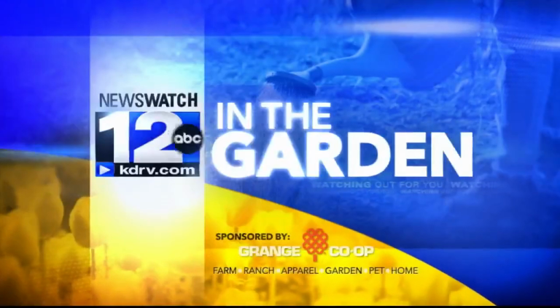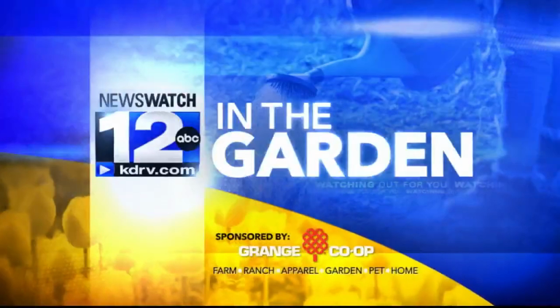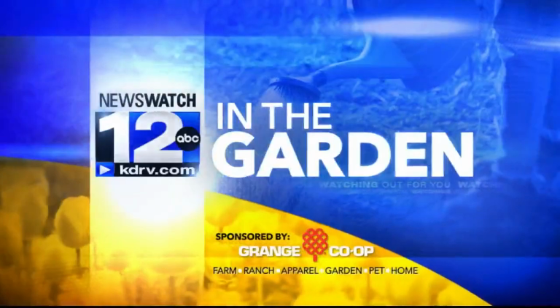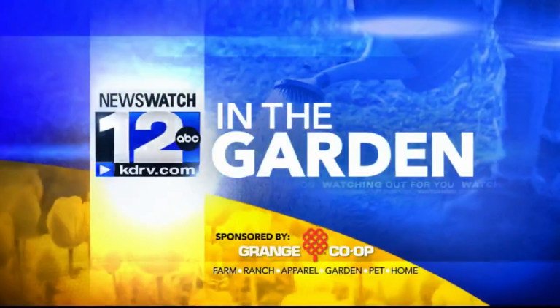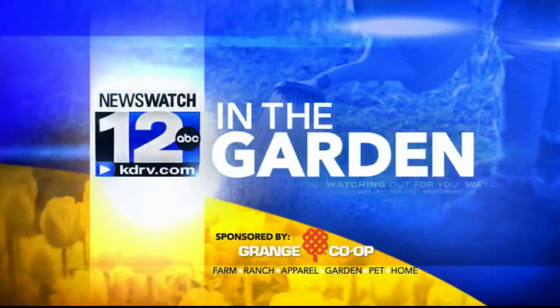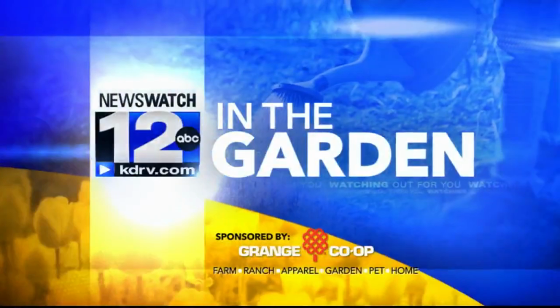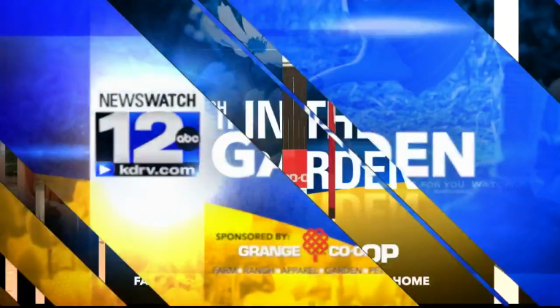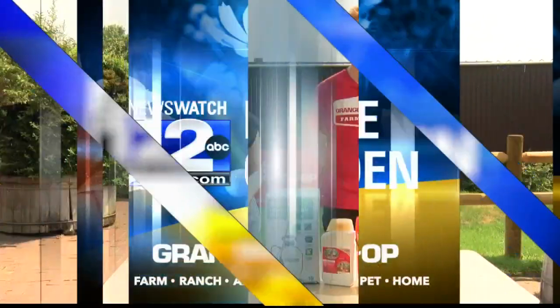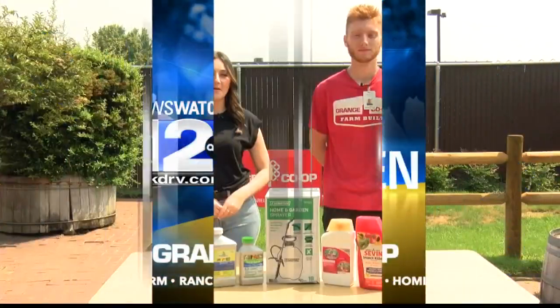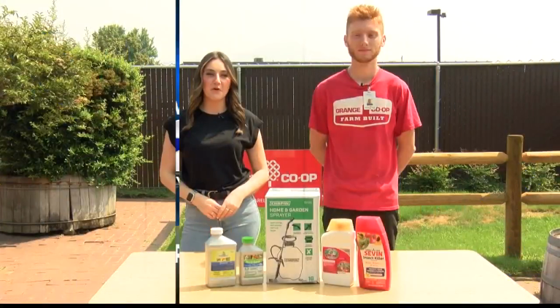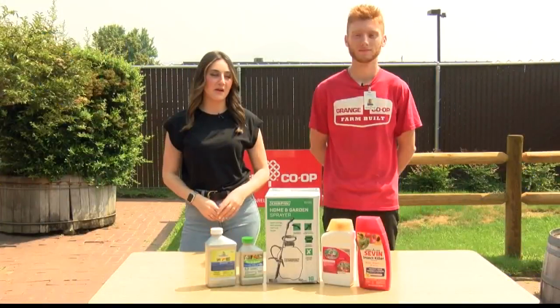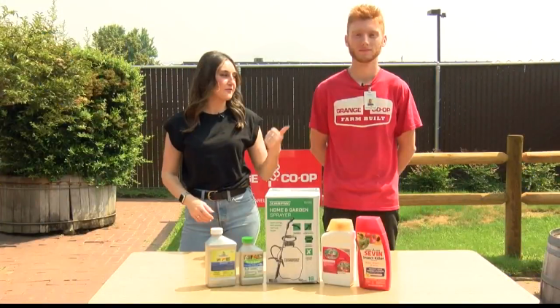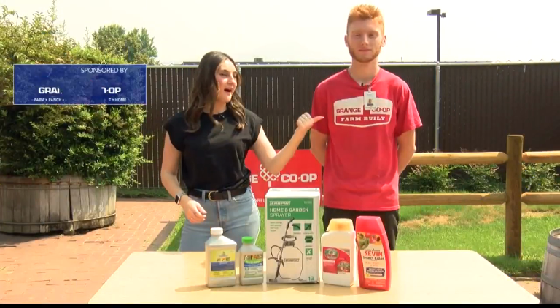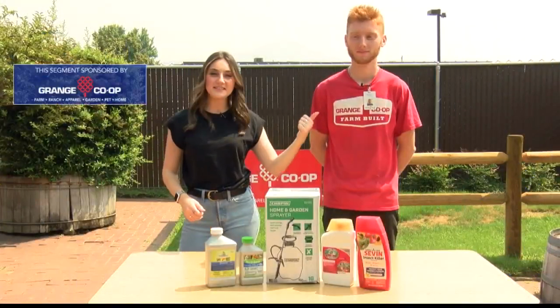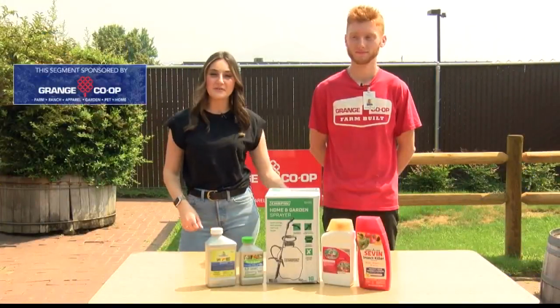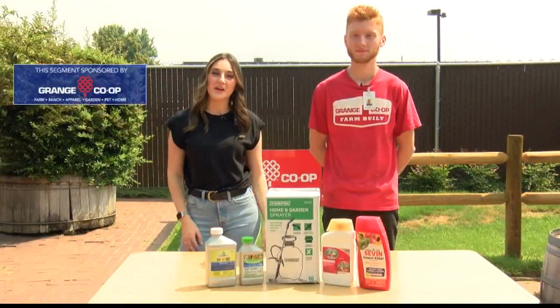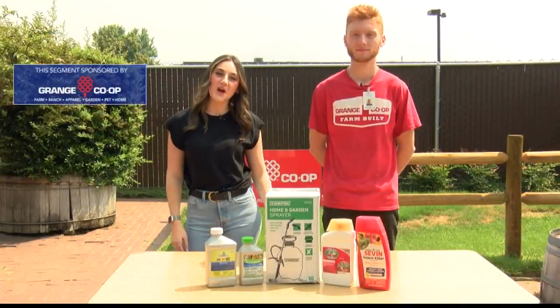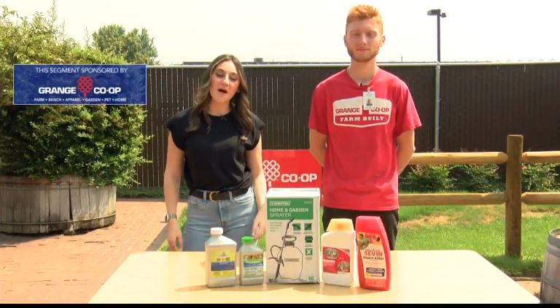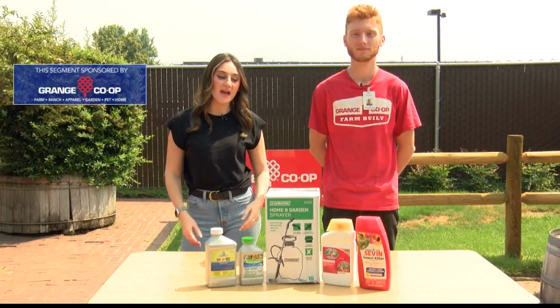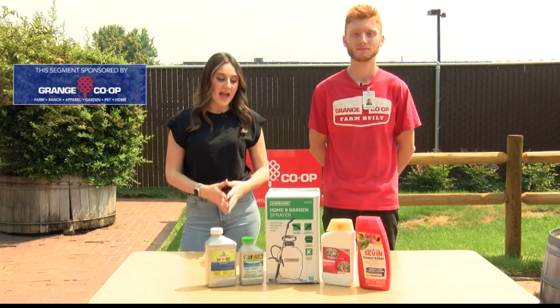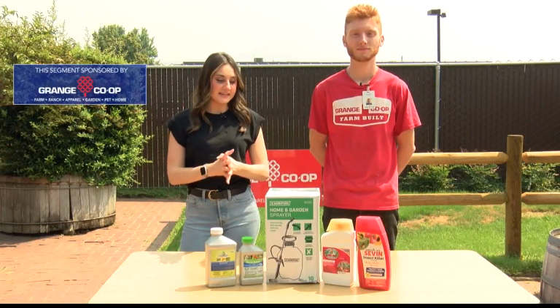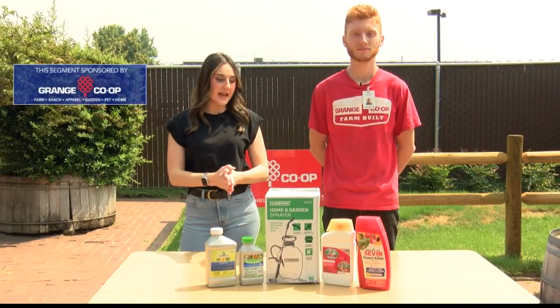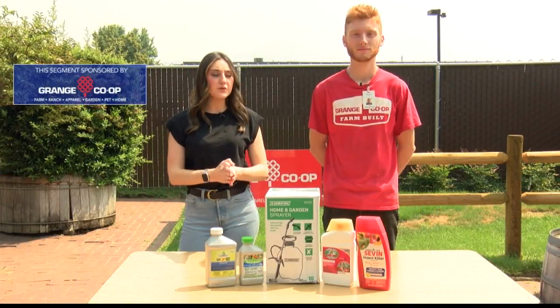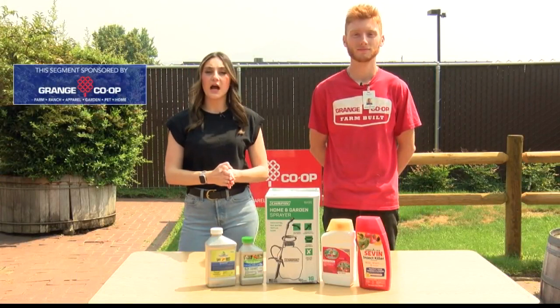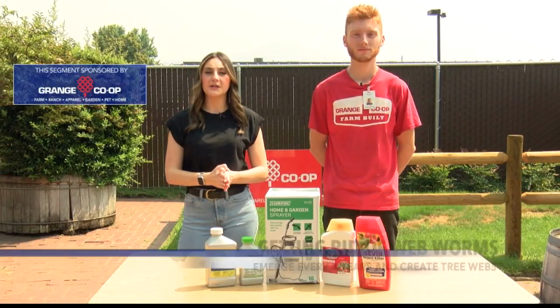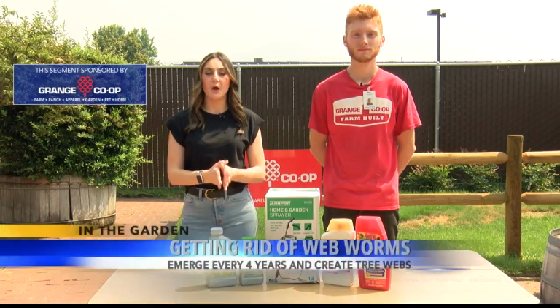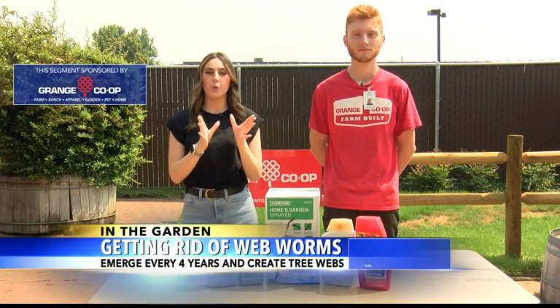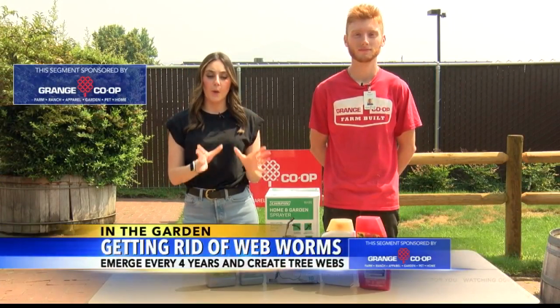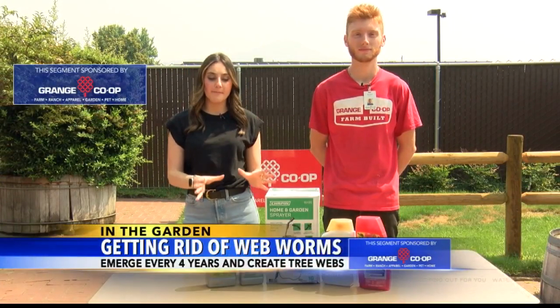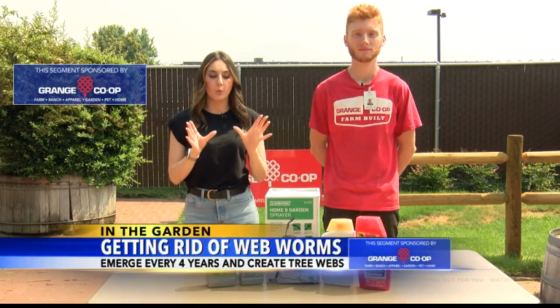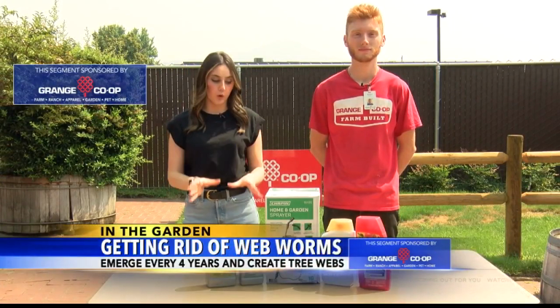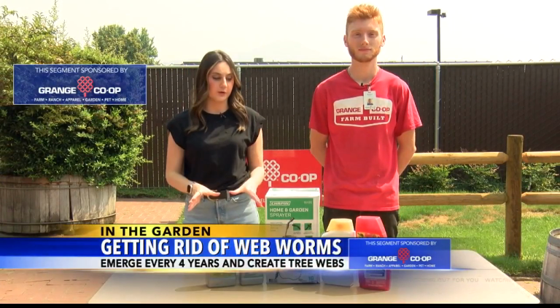Welcome back to In the Garden. Today I am joined with my good friend Austin from Grange Co-op, and today we're talking about web worms.